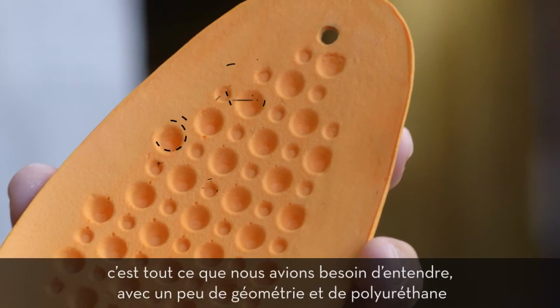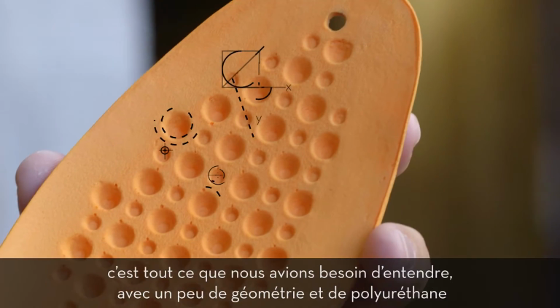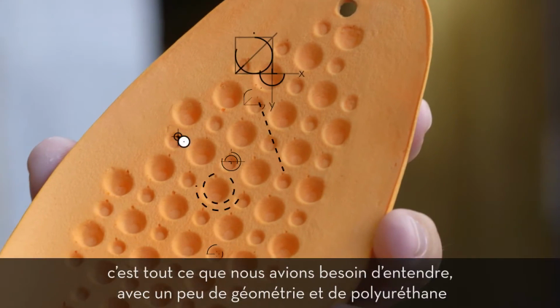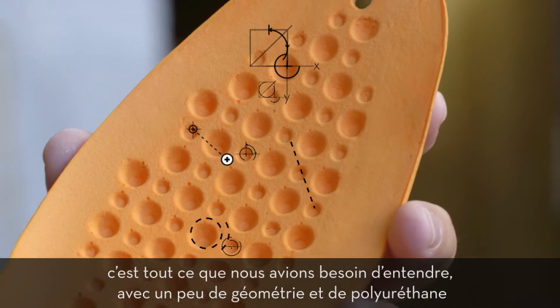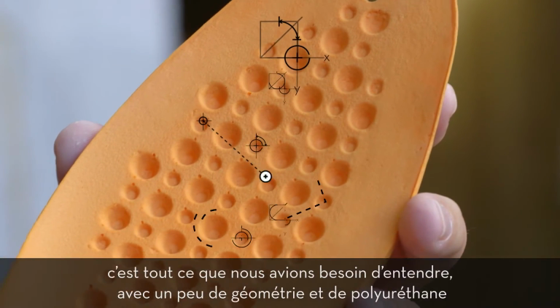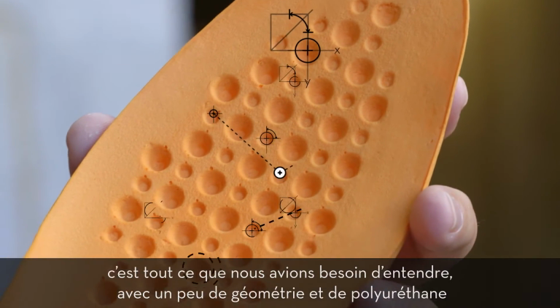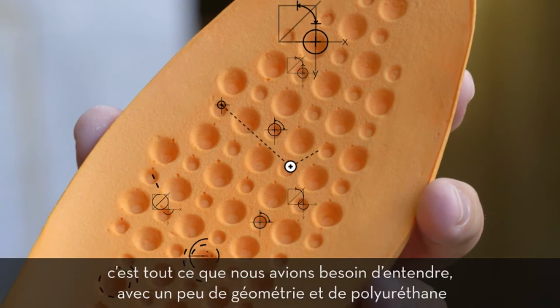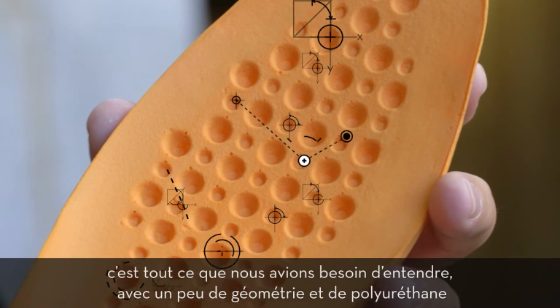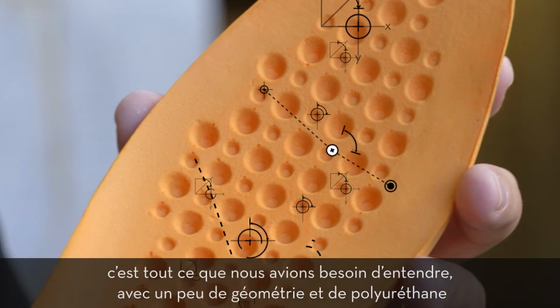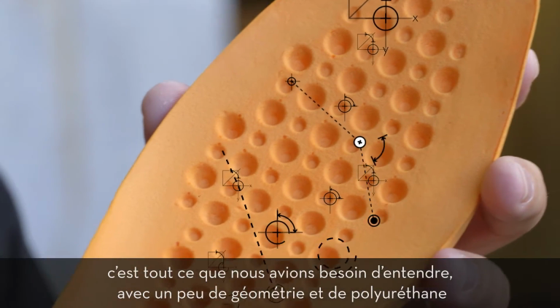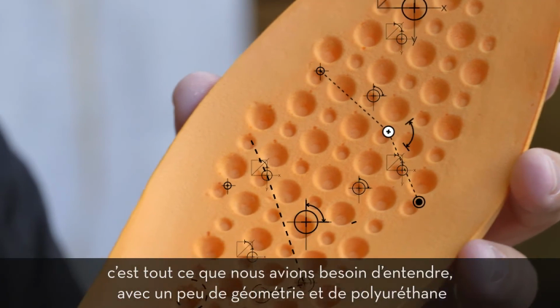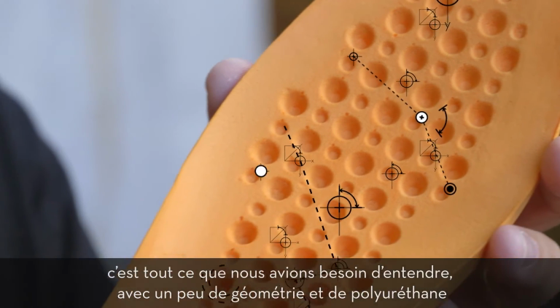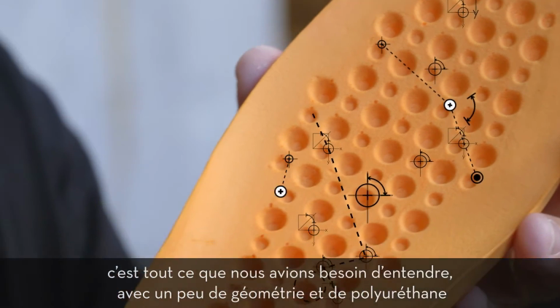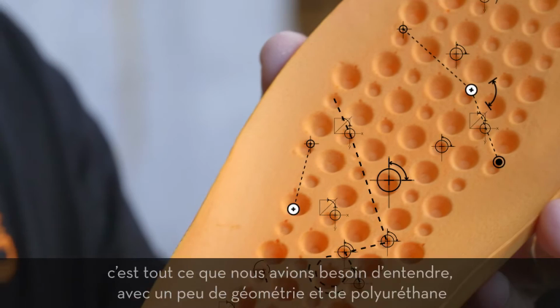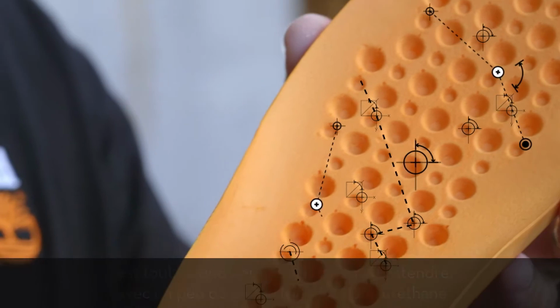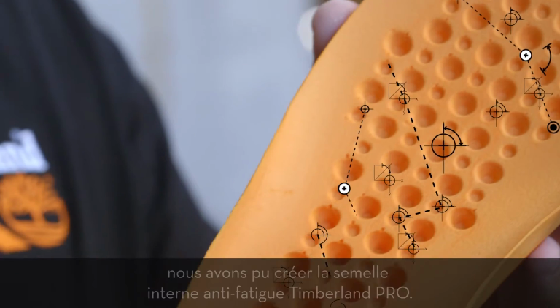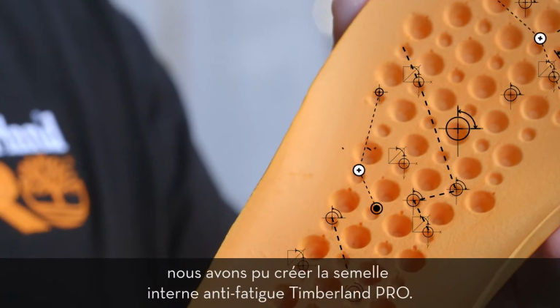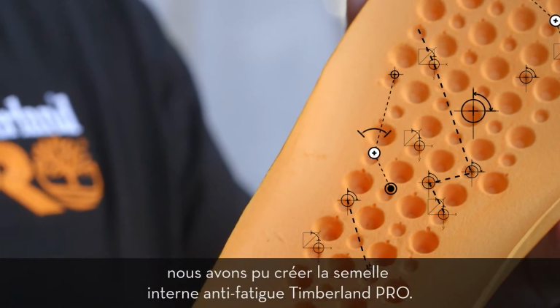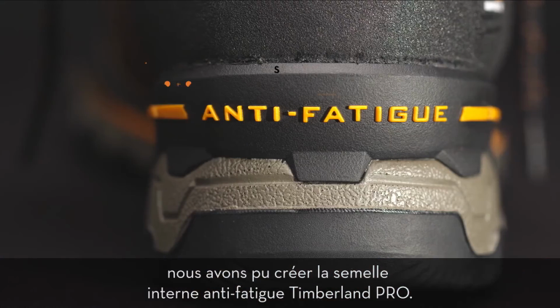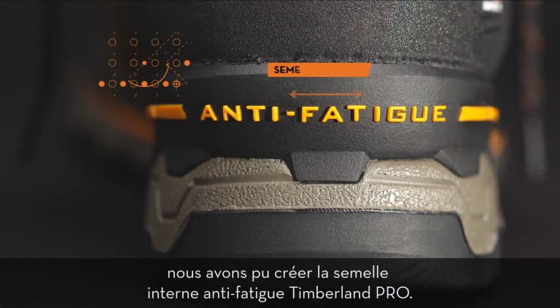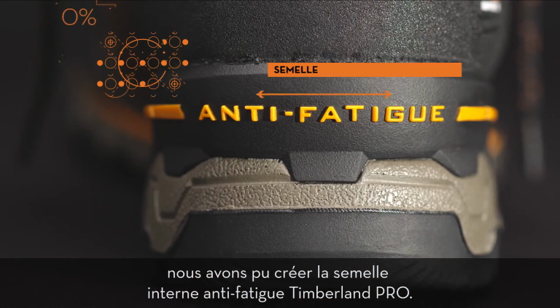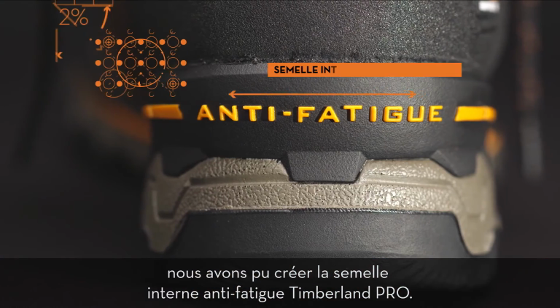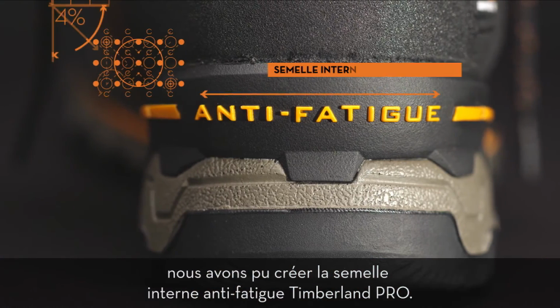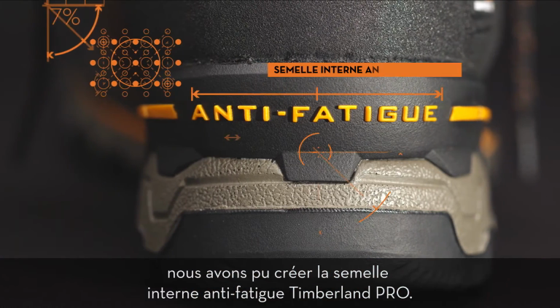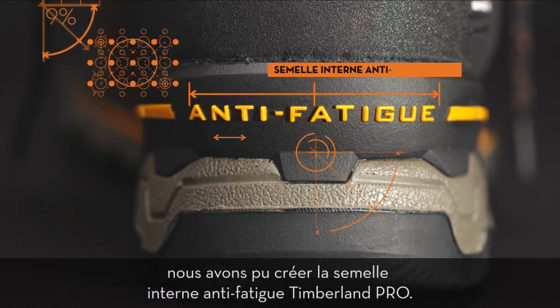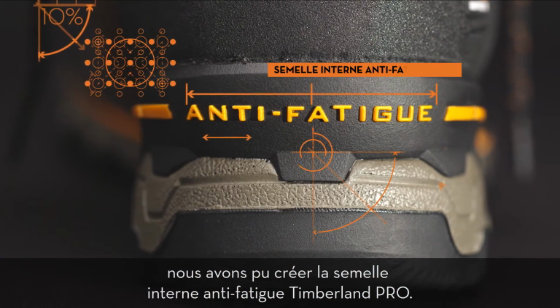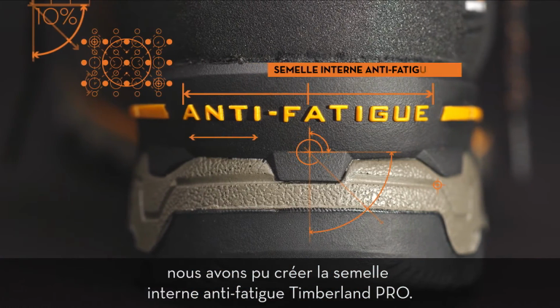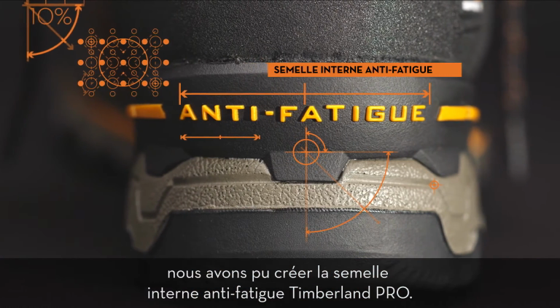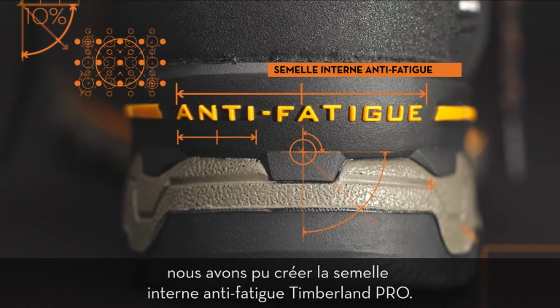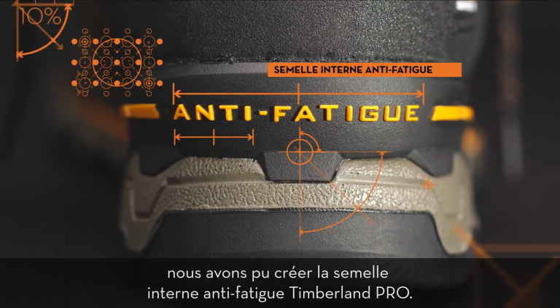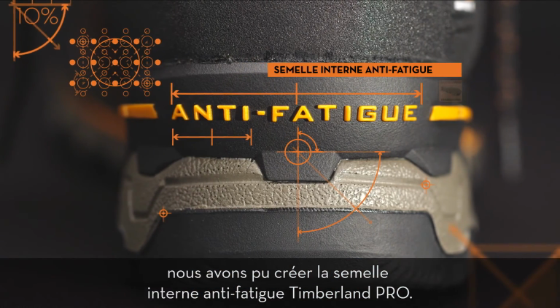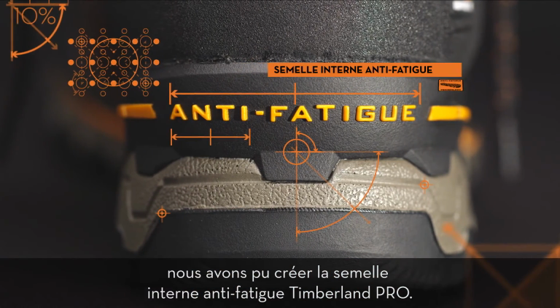With a little bit of geometry and polyurethane, we were able to create the Timberland Pro NXT internal midsole.